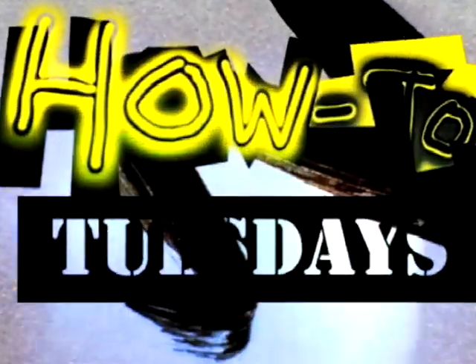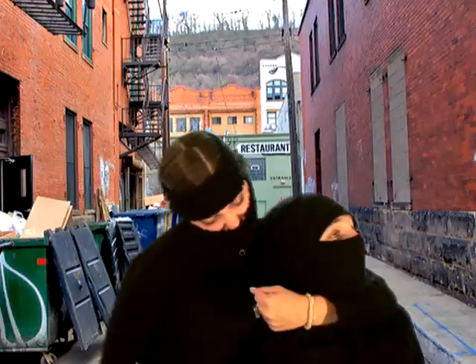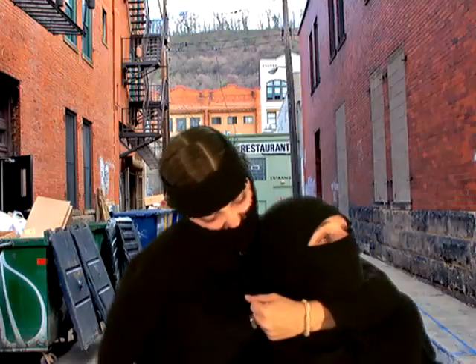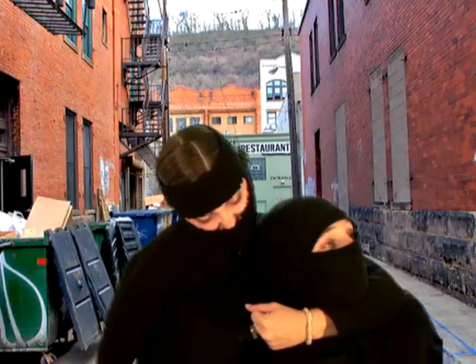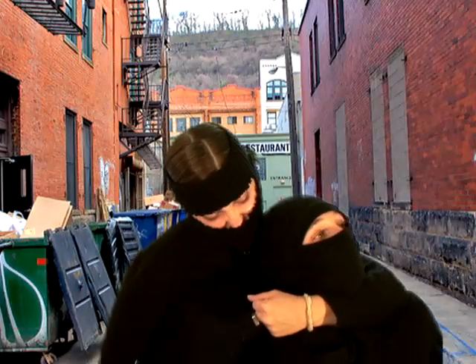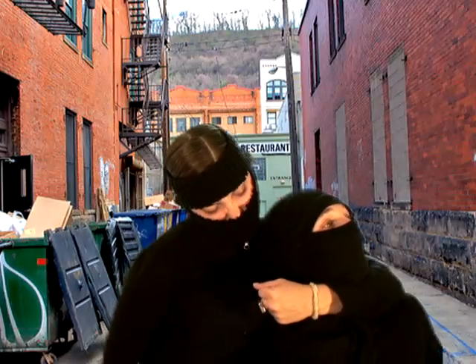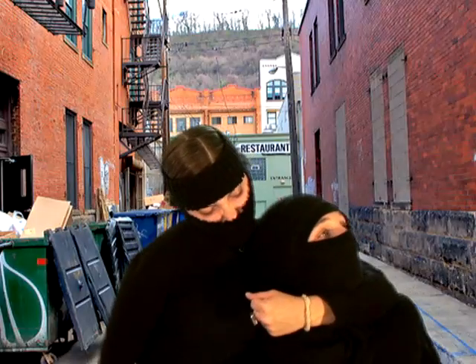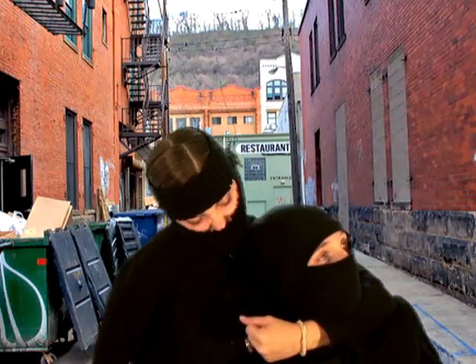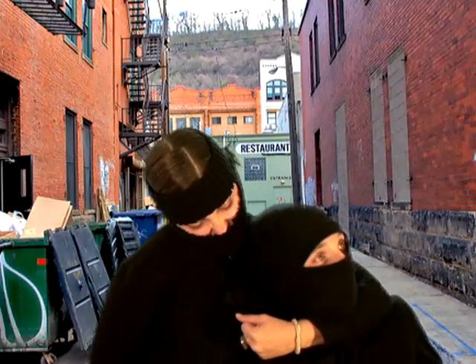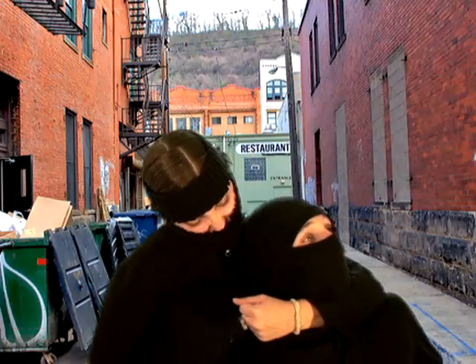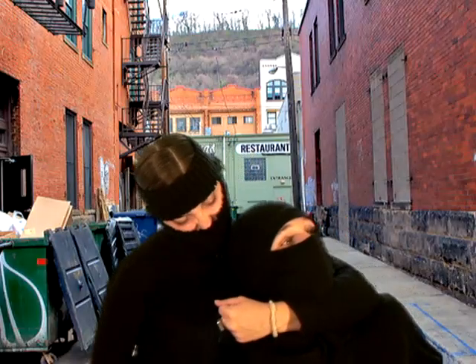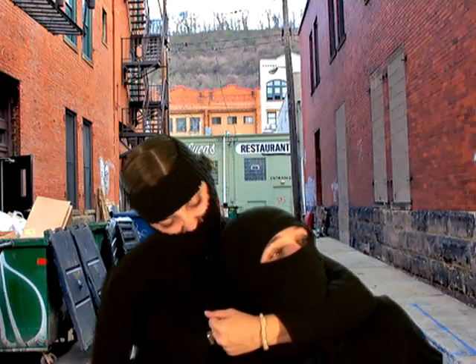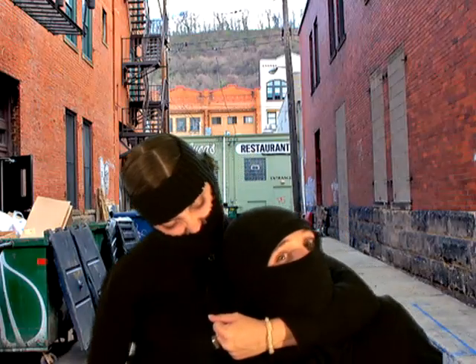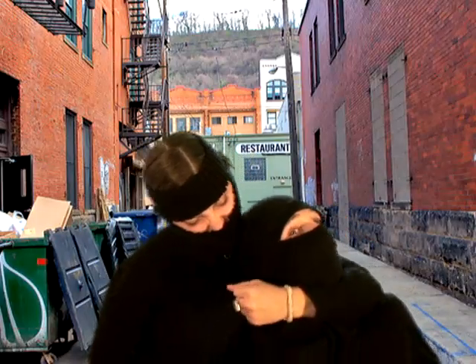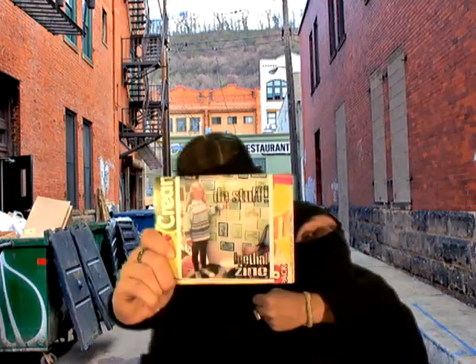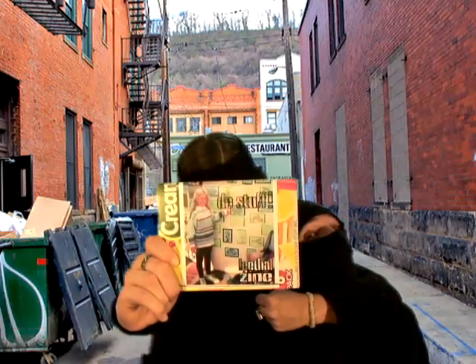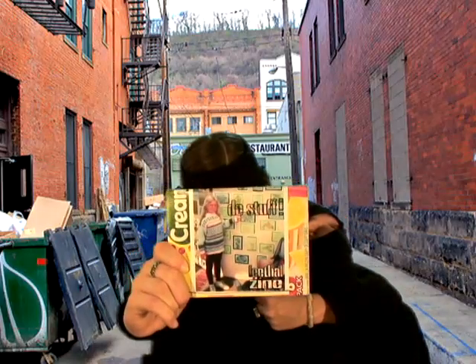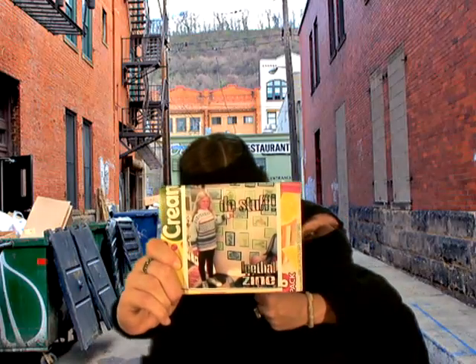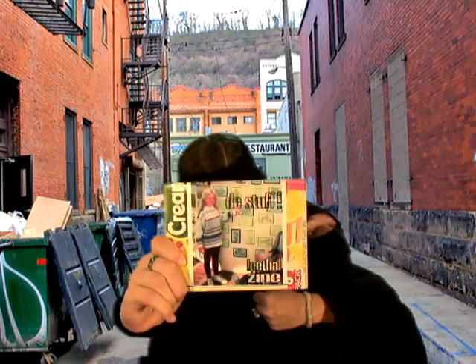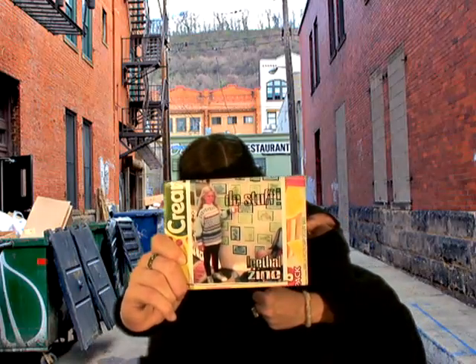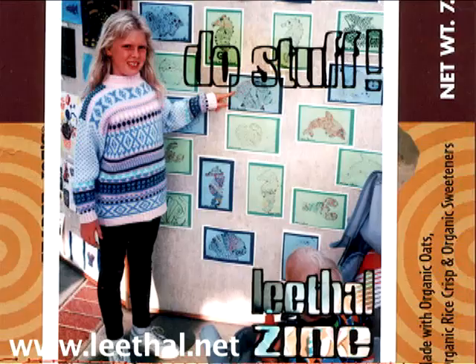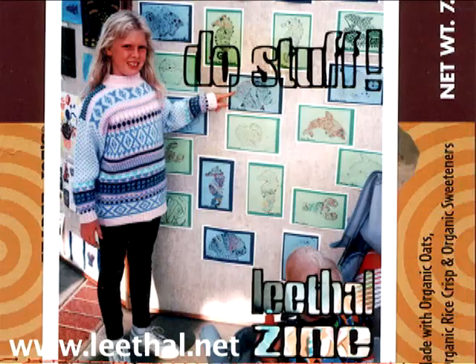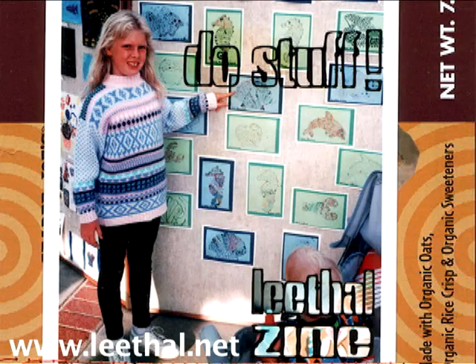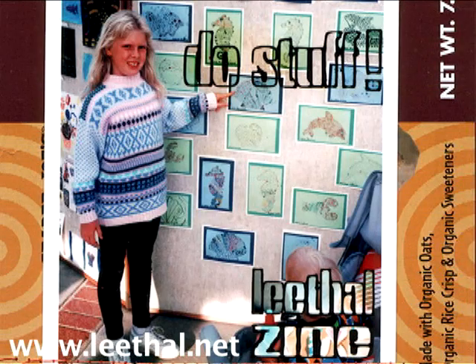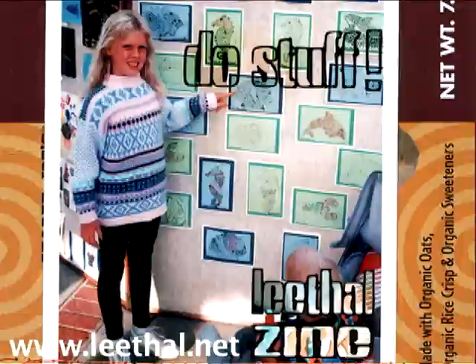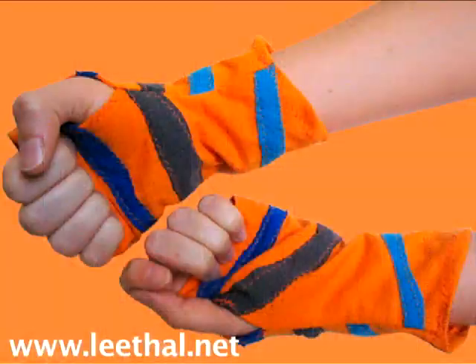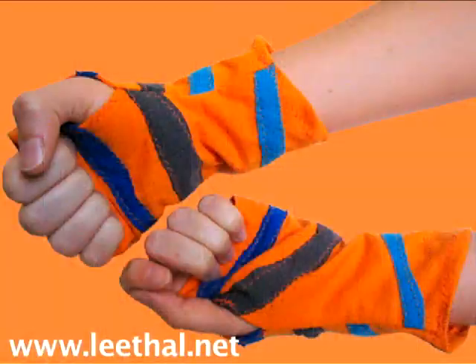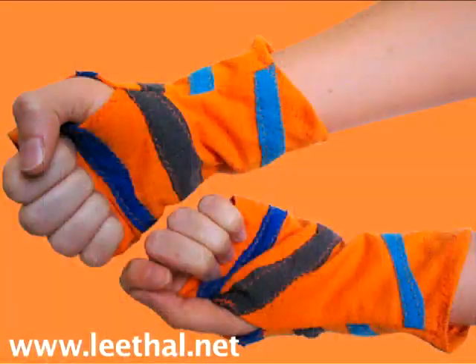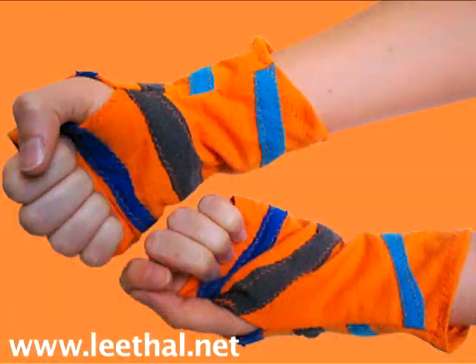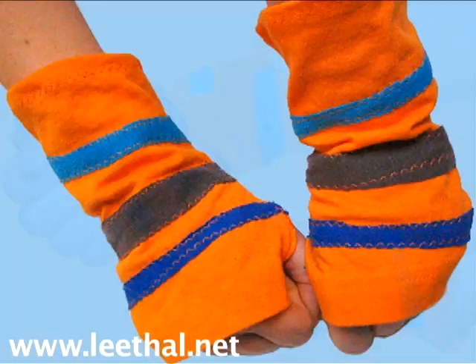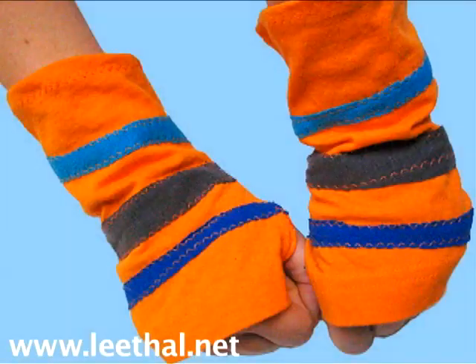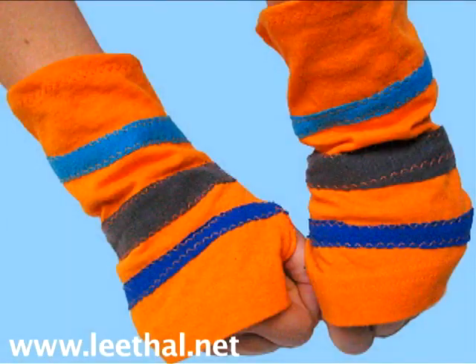This week on How To Tuesdays, a lesson from Lee Meredith's Do Stuff Zine: how to make ninja mitts.